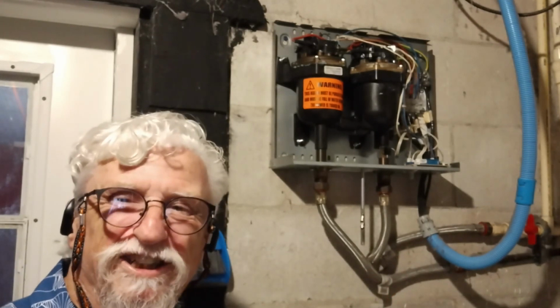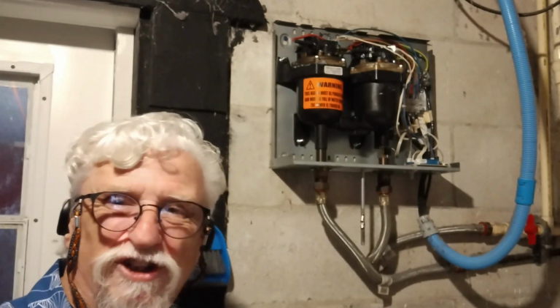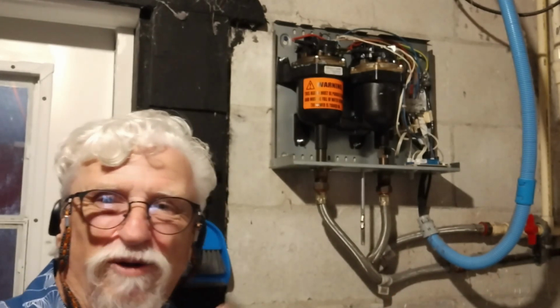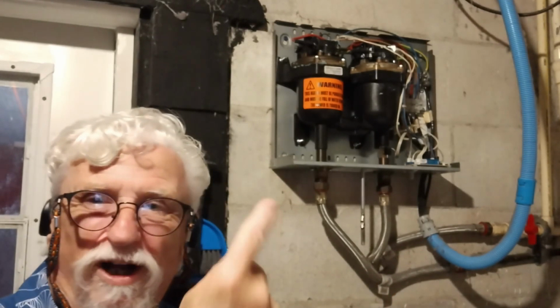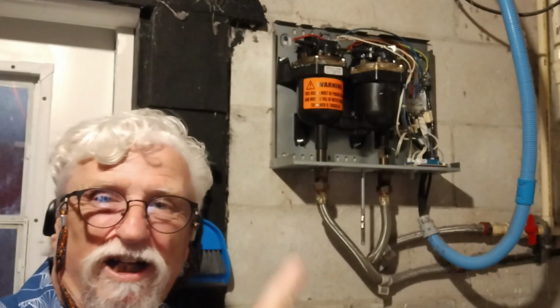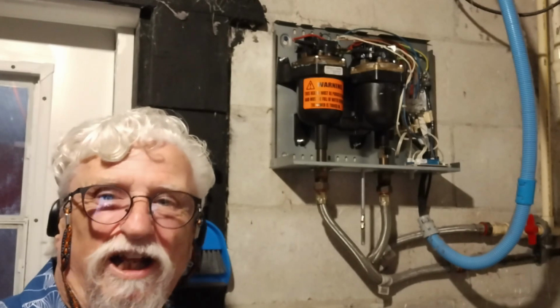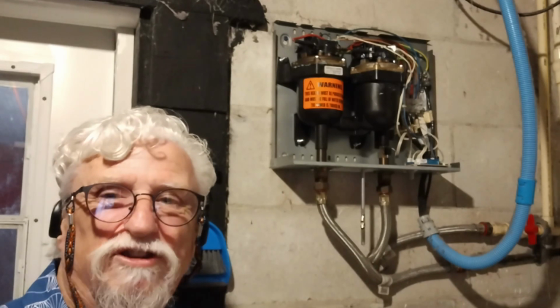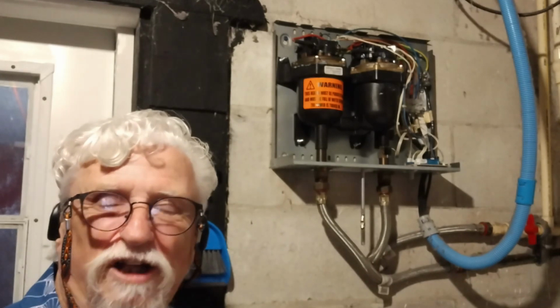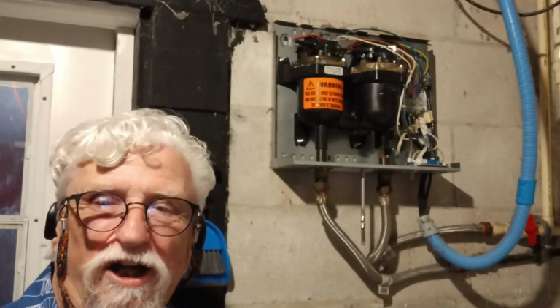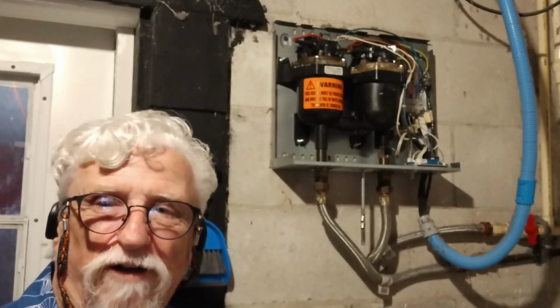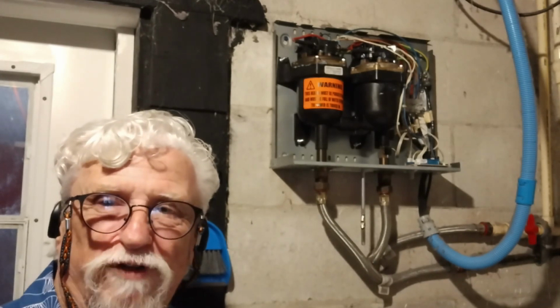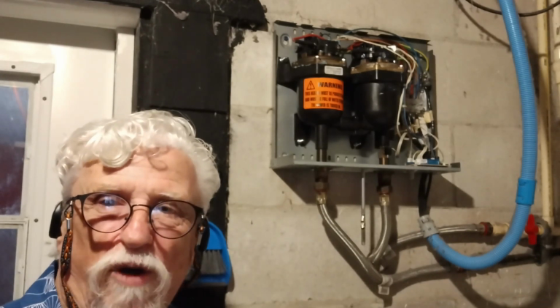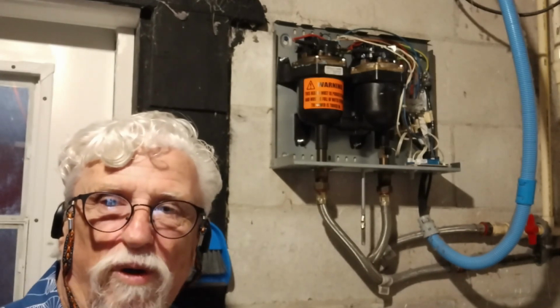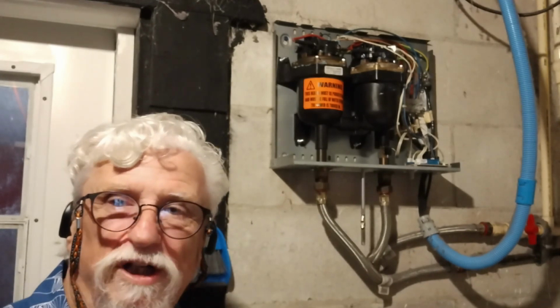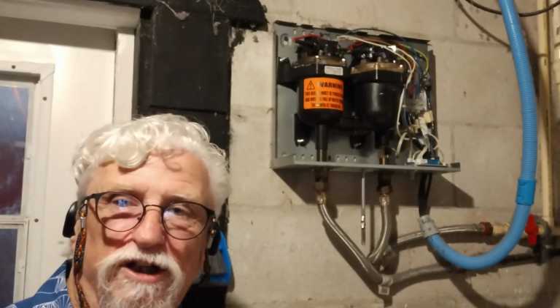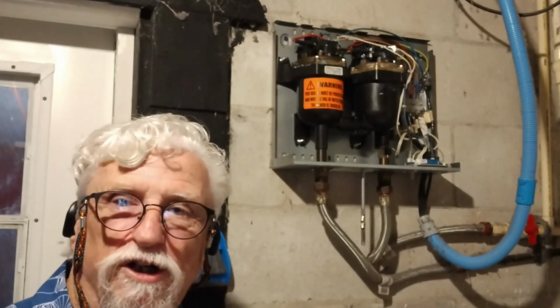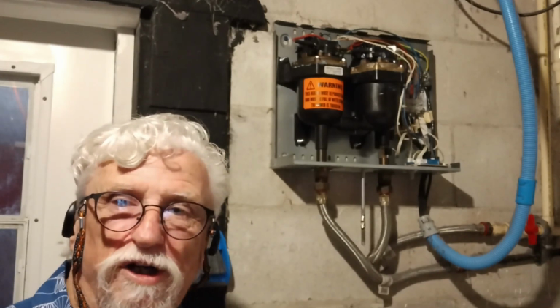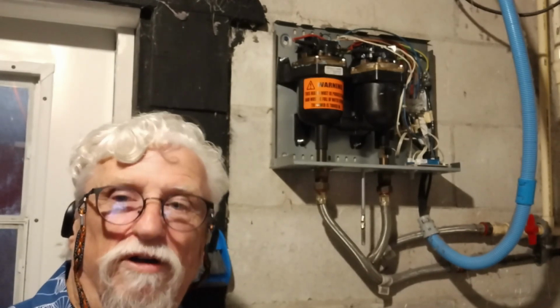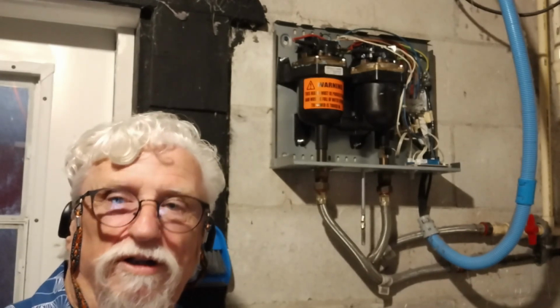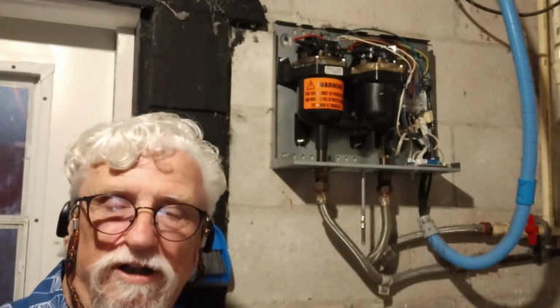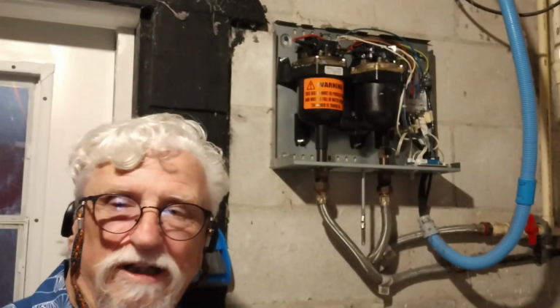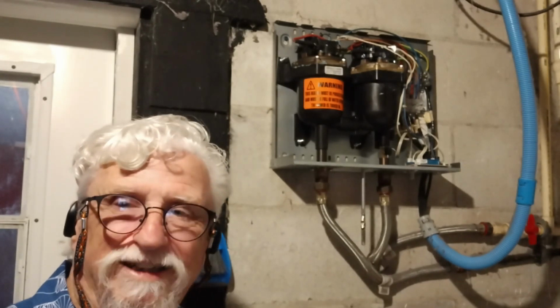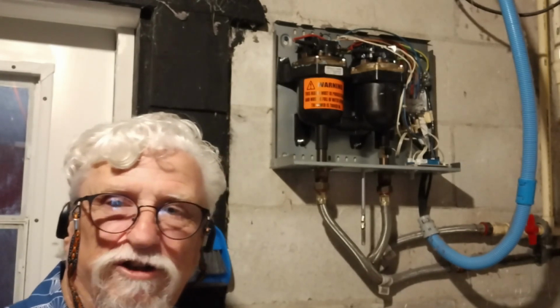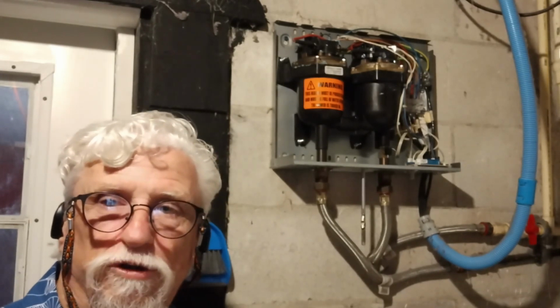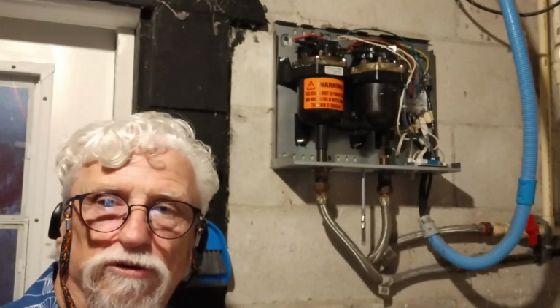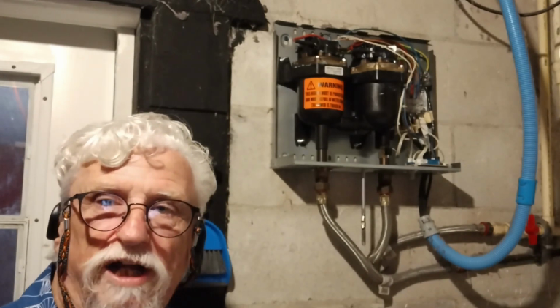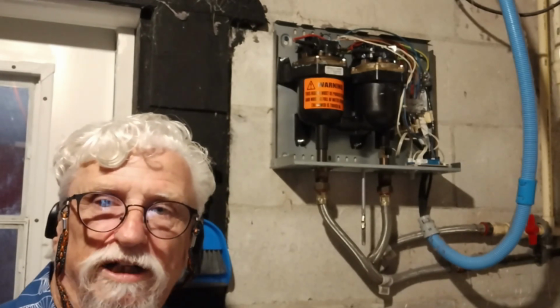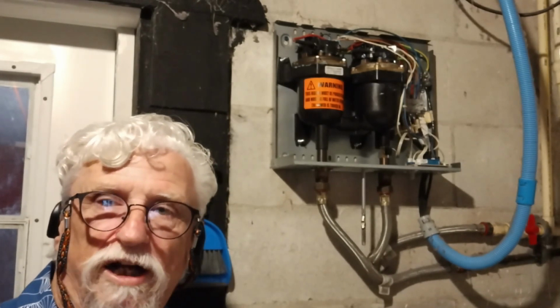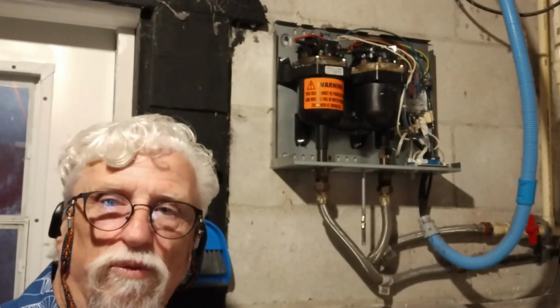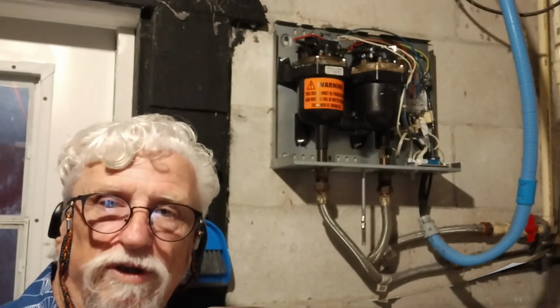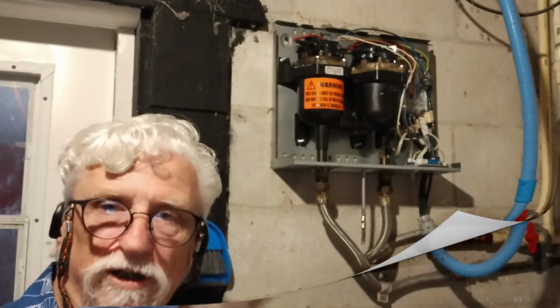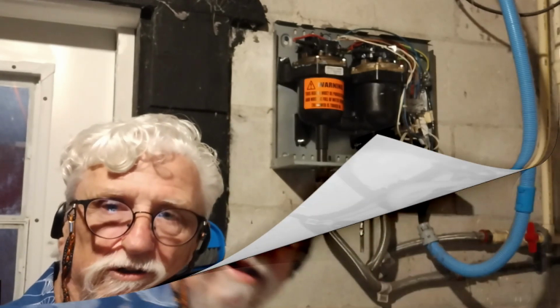So anyway, let's figure out what we need to do here, get the tools out, and get on with this.